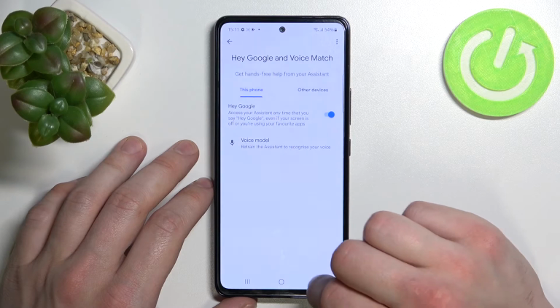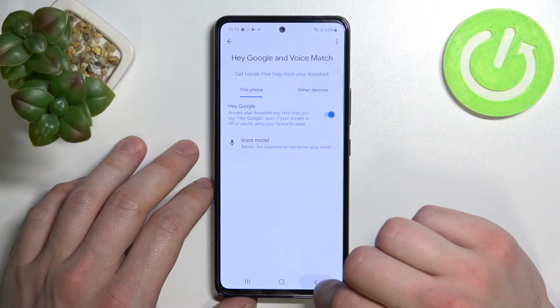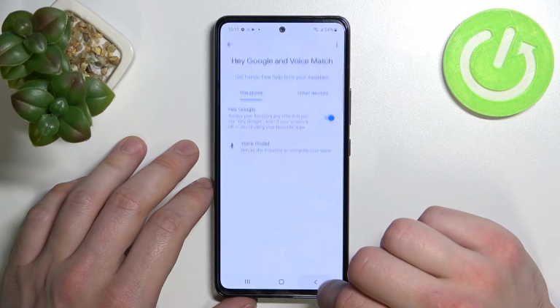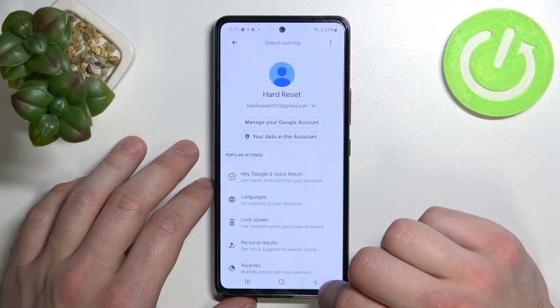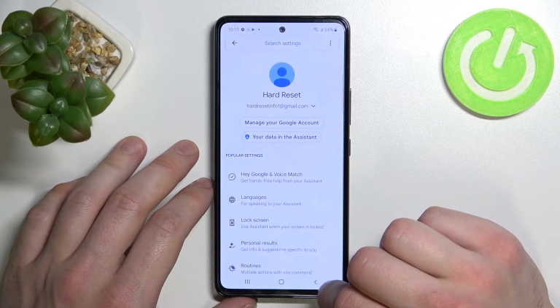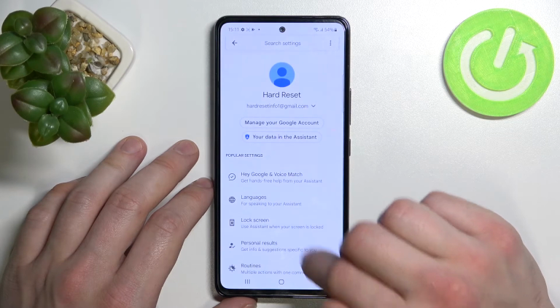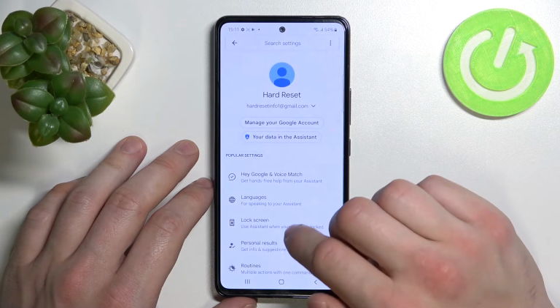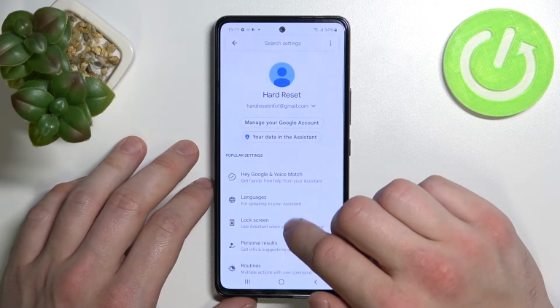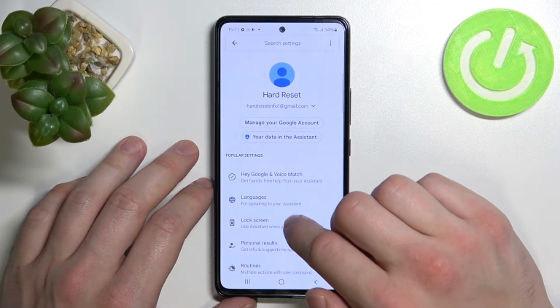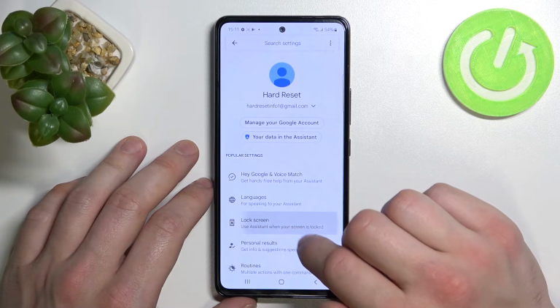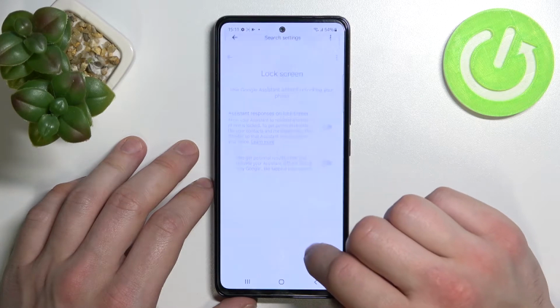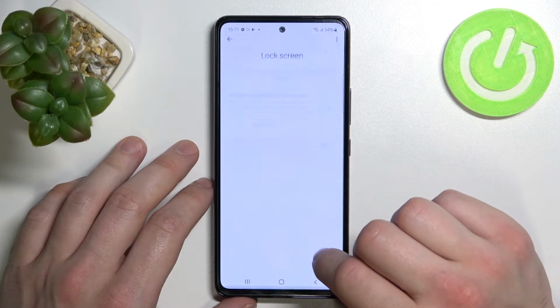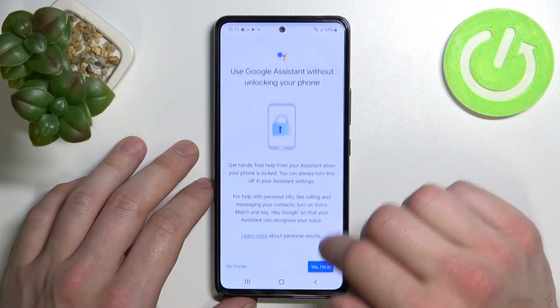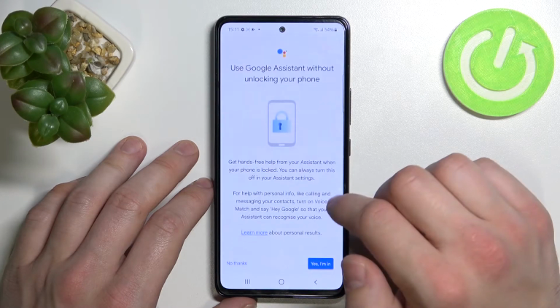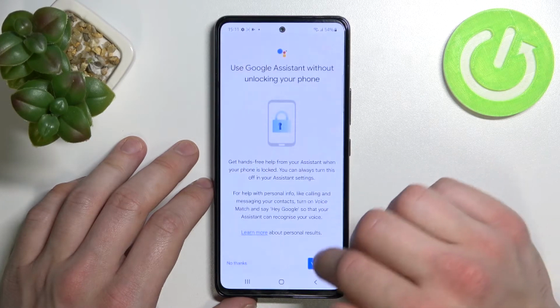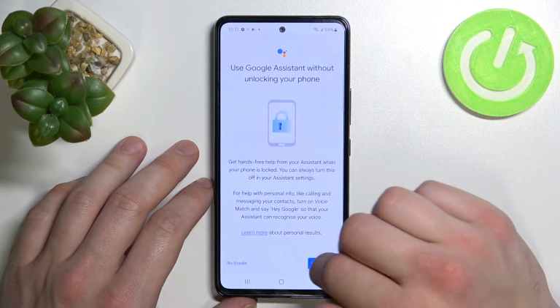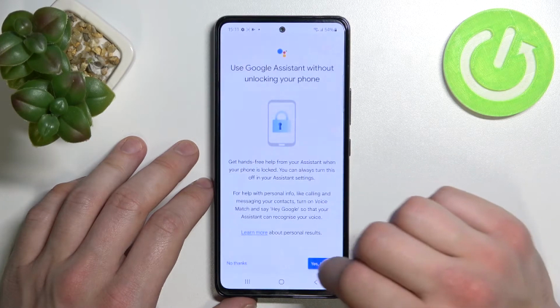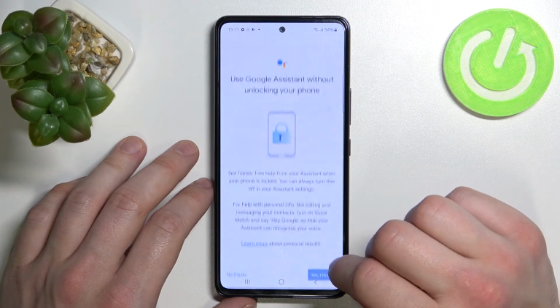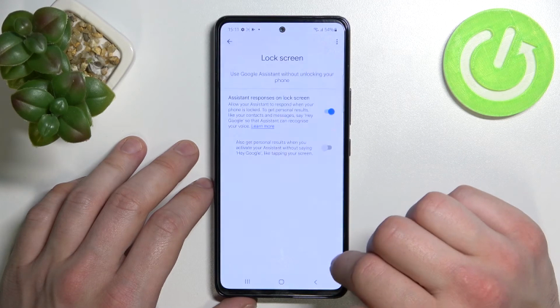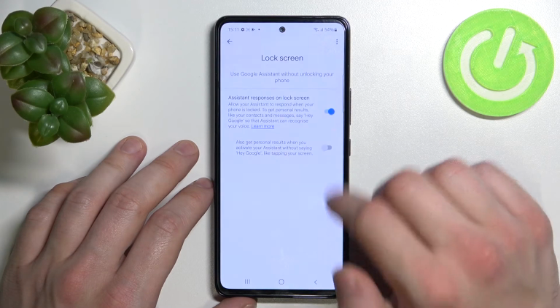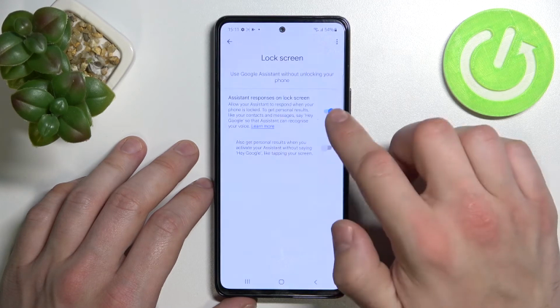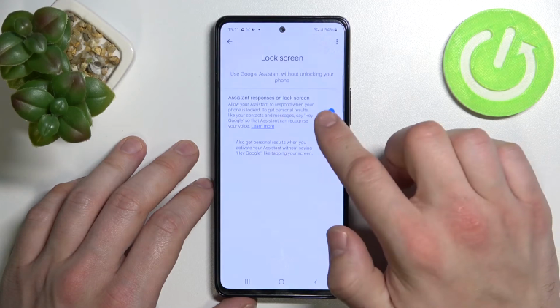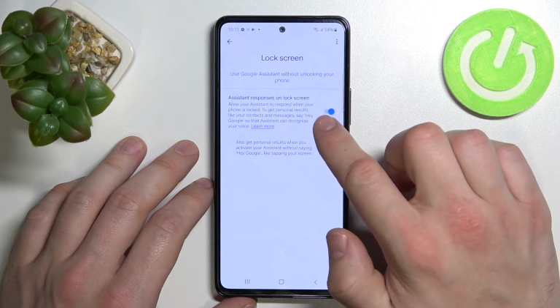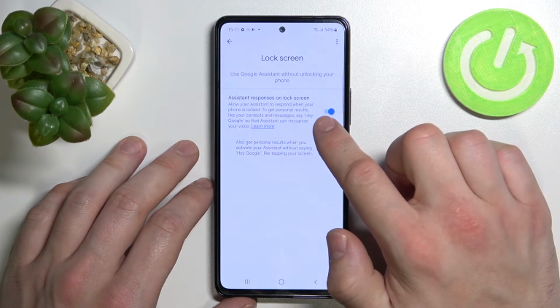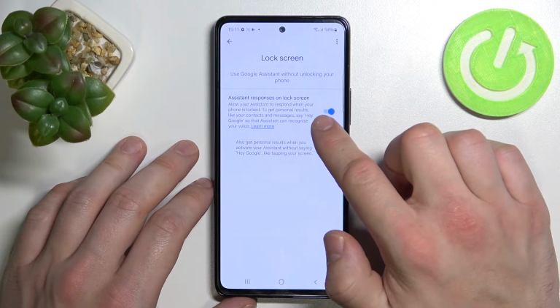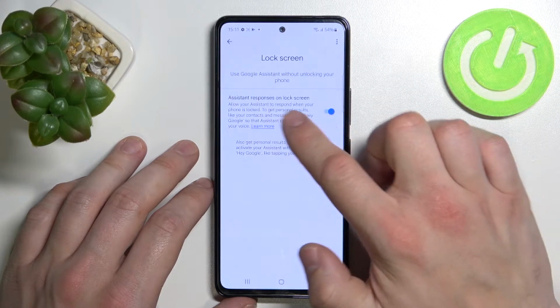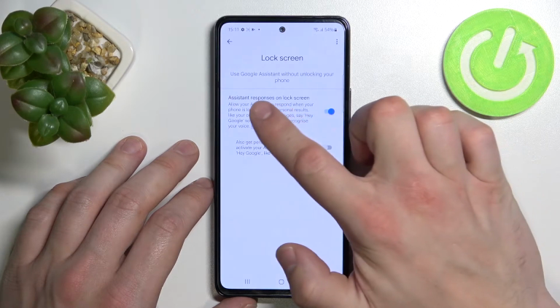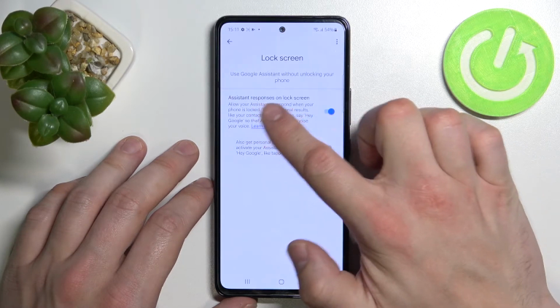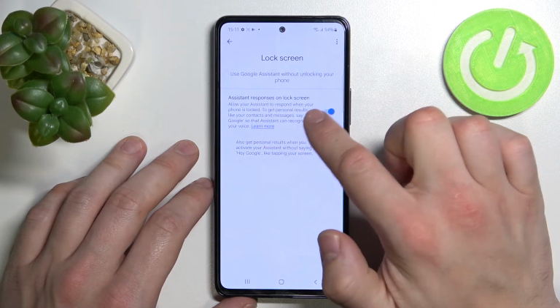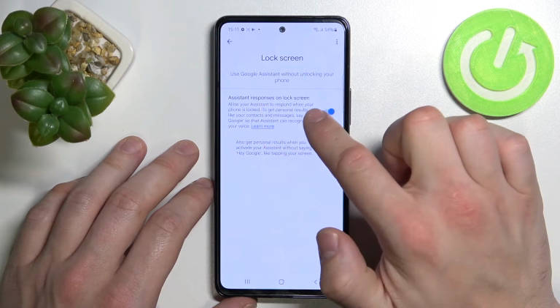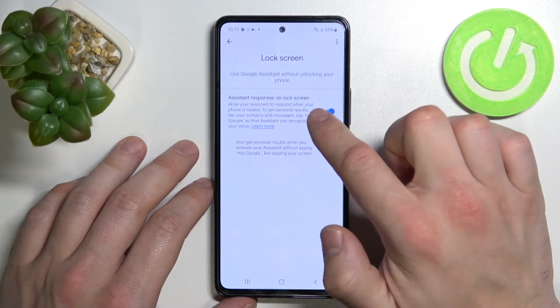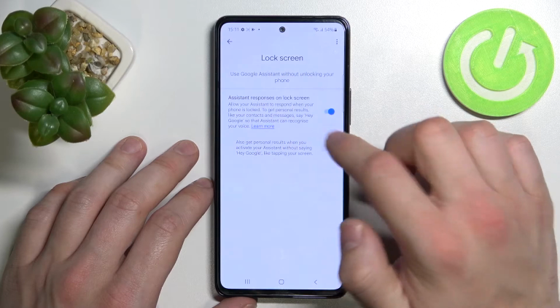Go back, enter lock screen, and also make sure that this function is enabled.